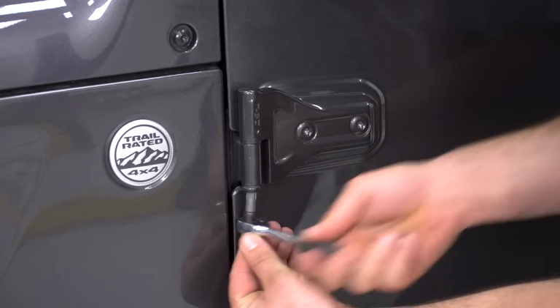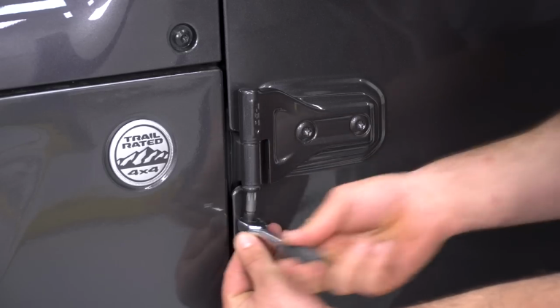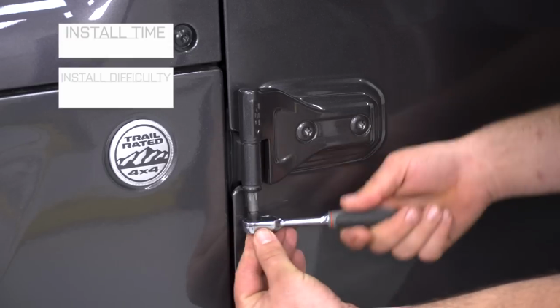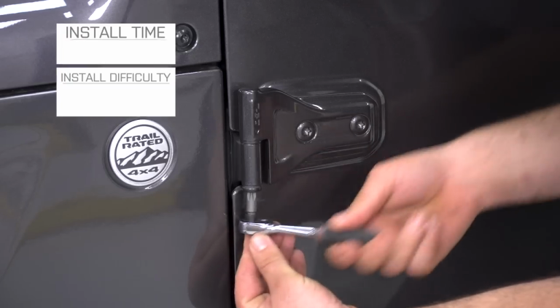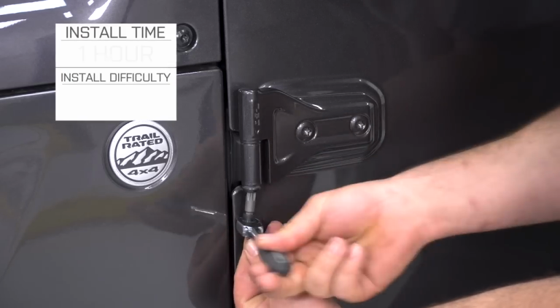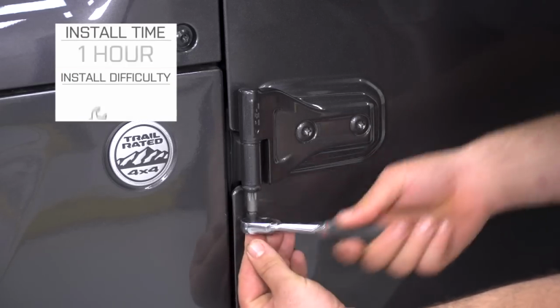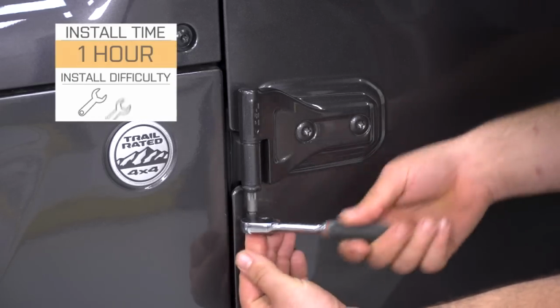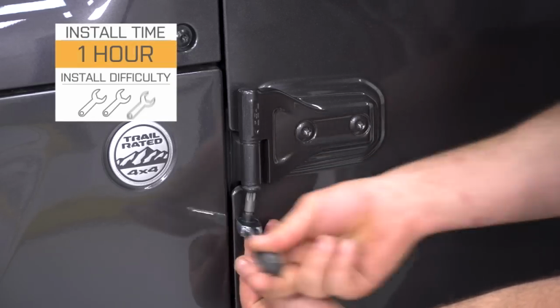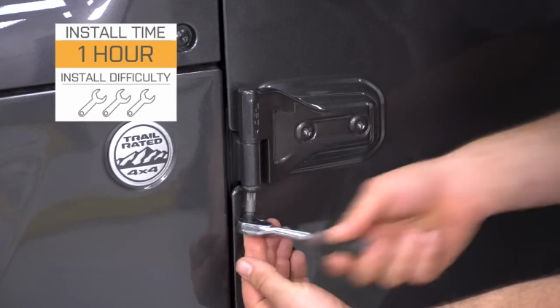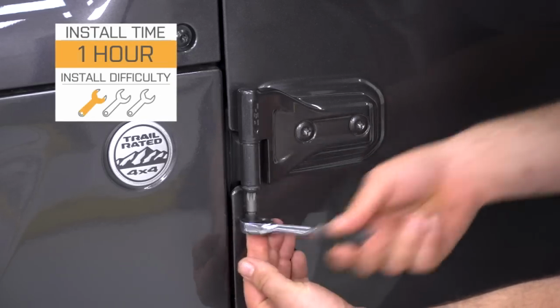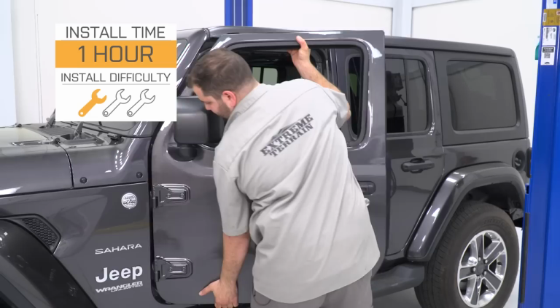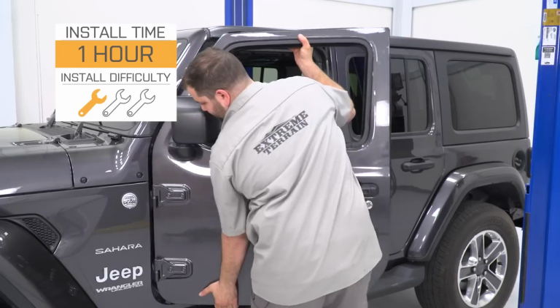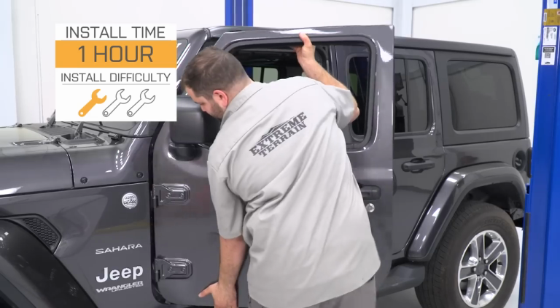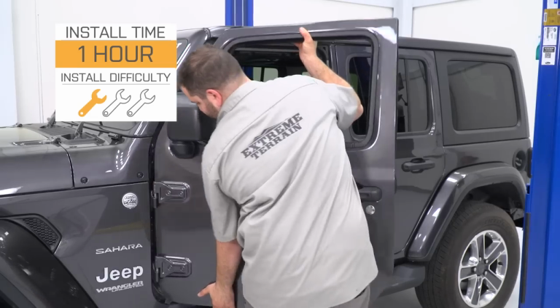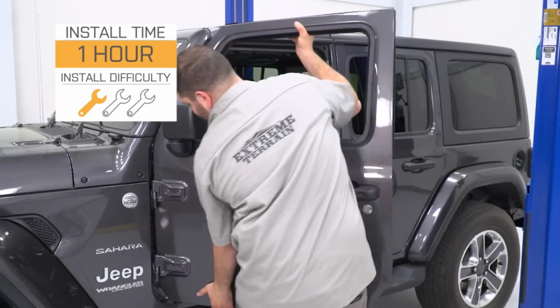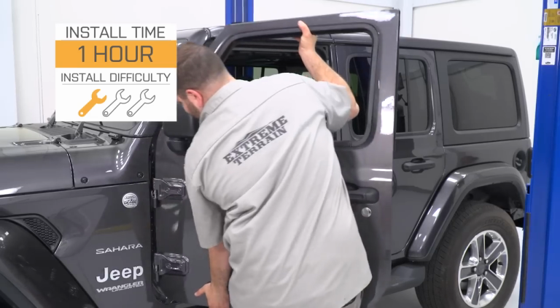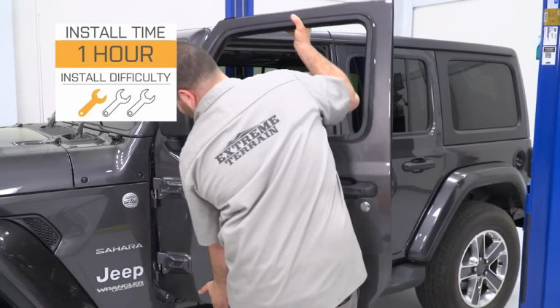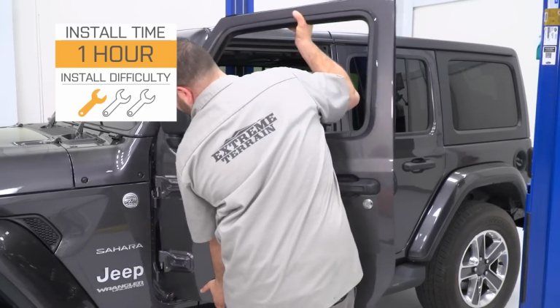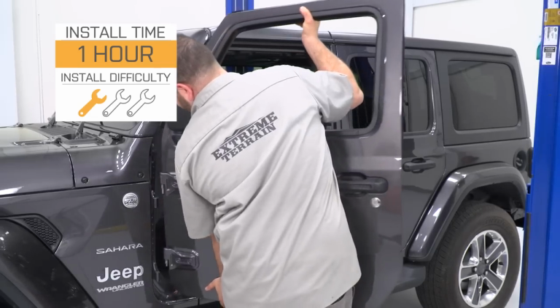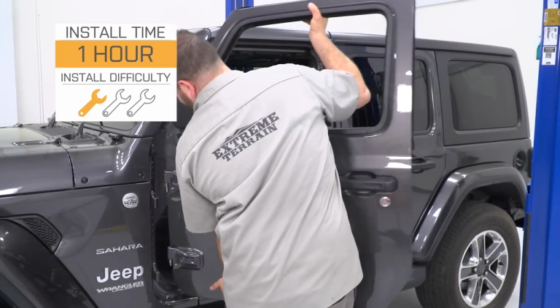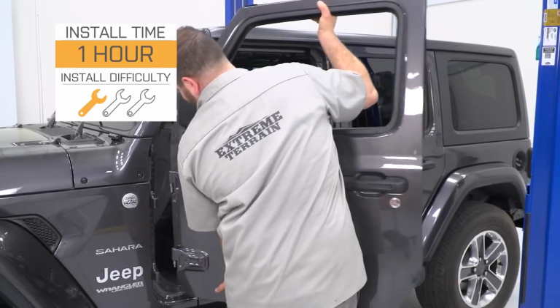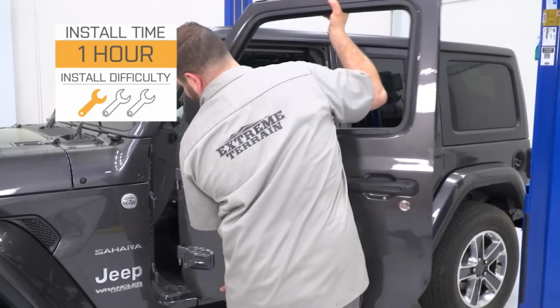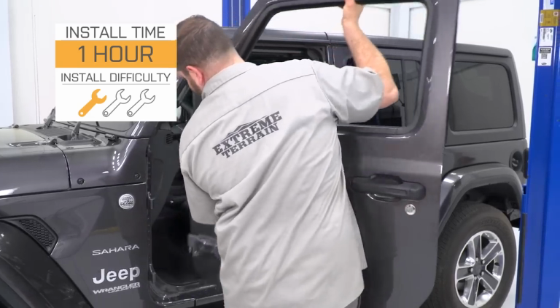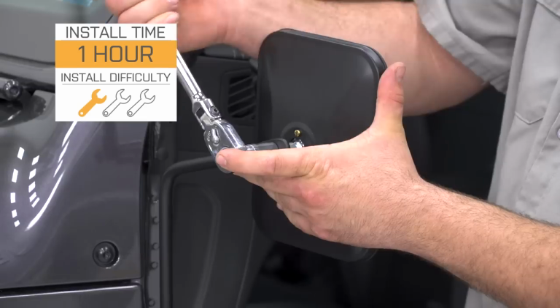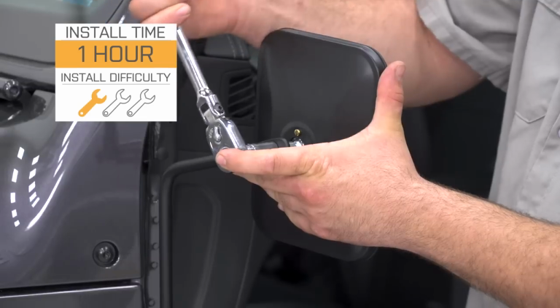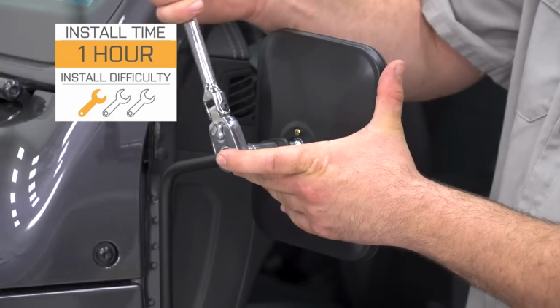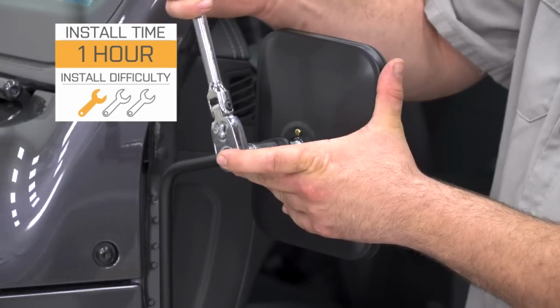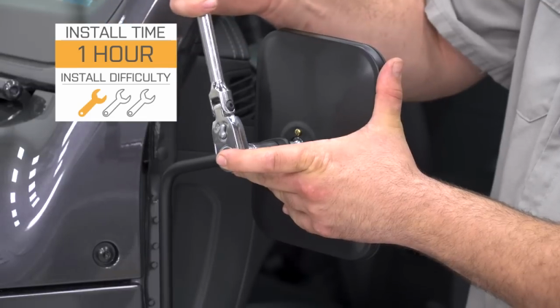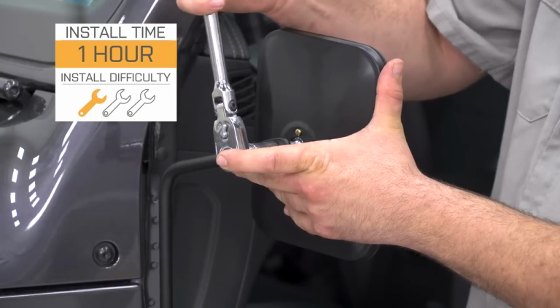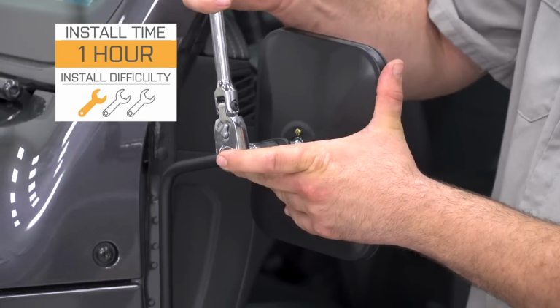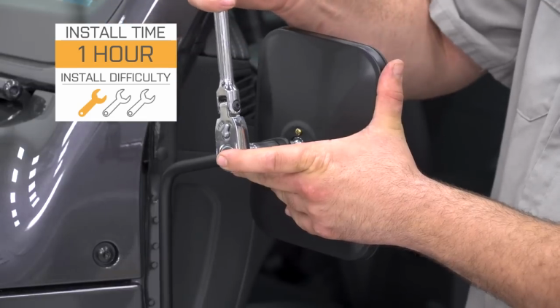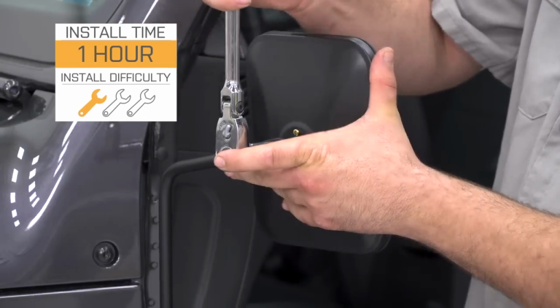These are going to be a very easy one out of three wrench installation, and we'll talk a little bit more about that in just a second.